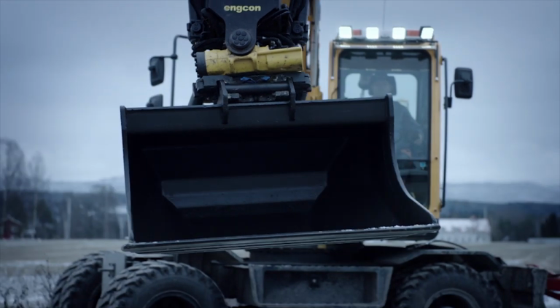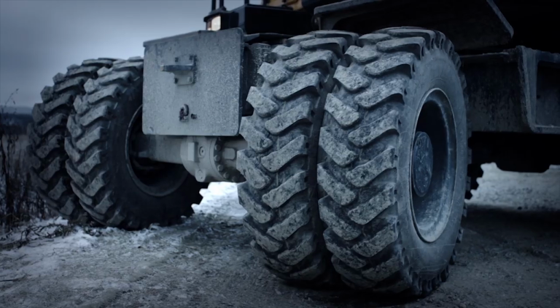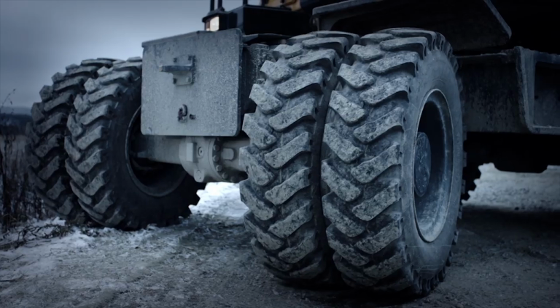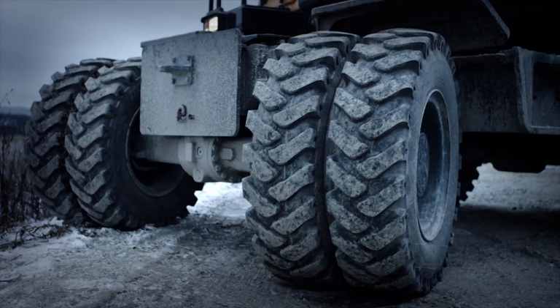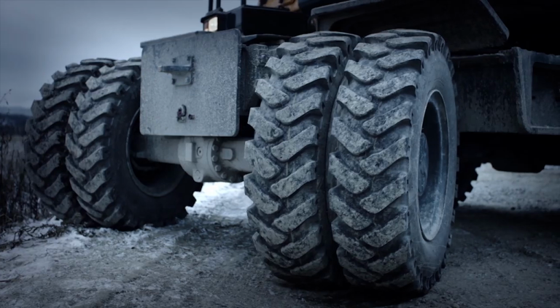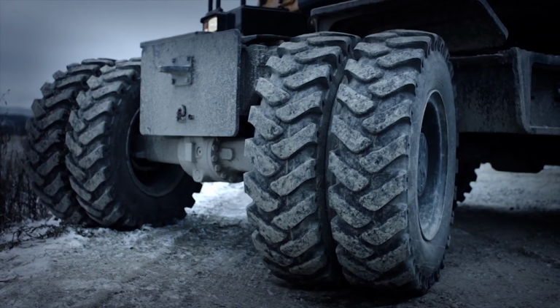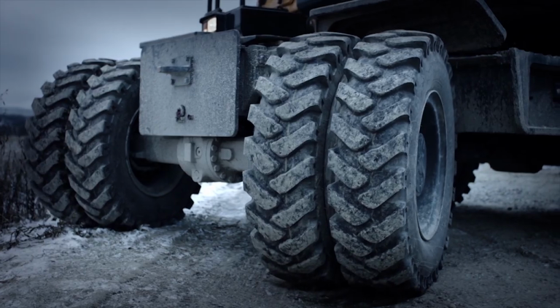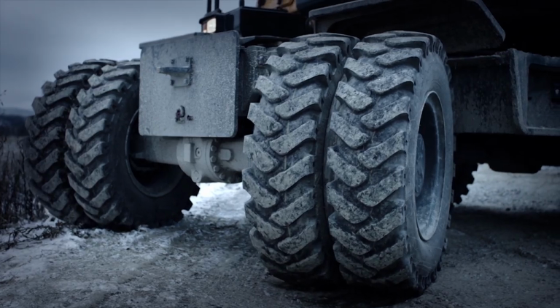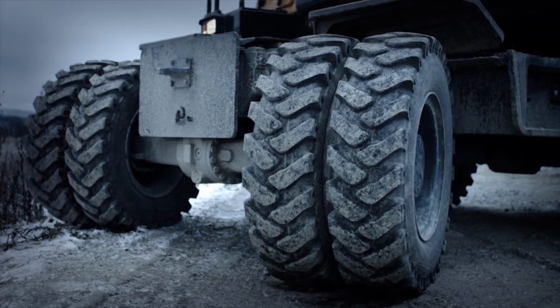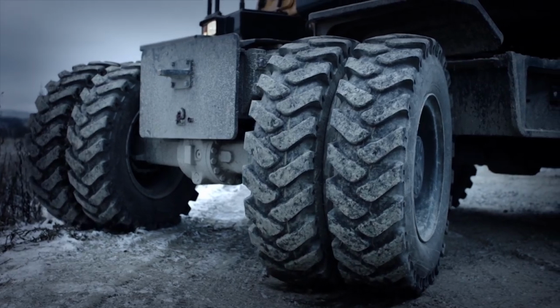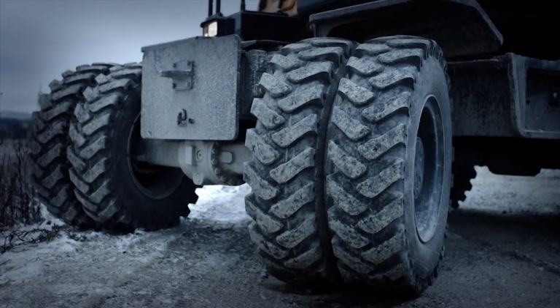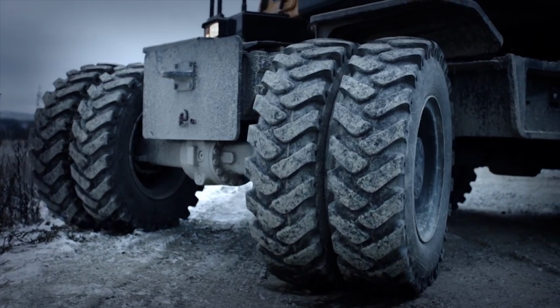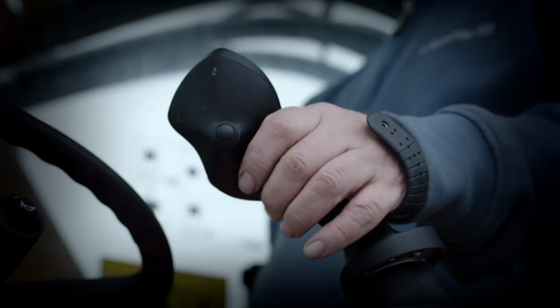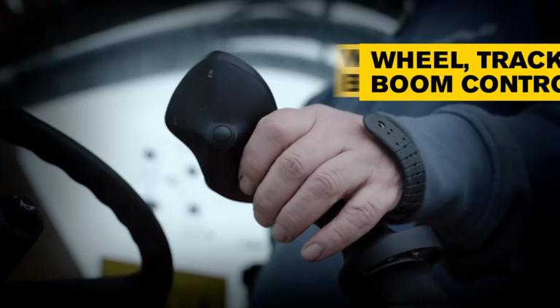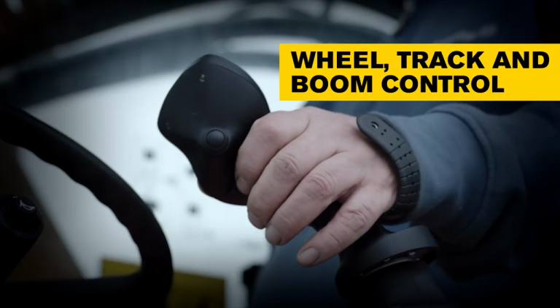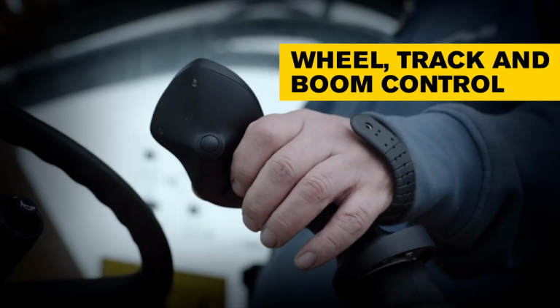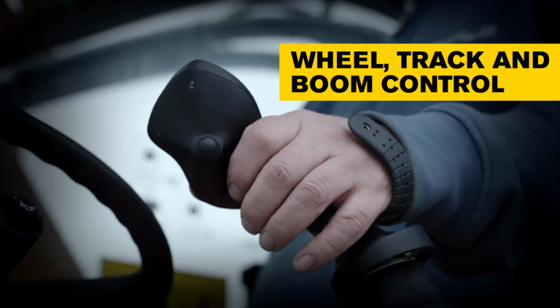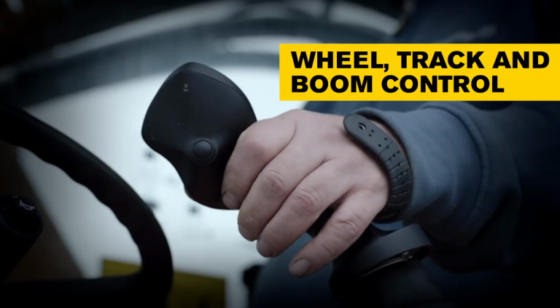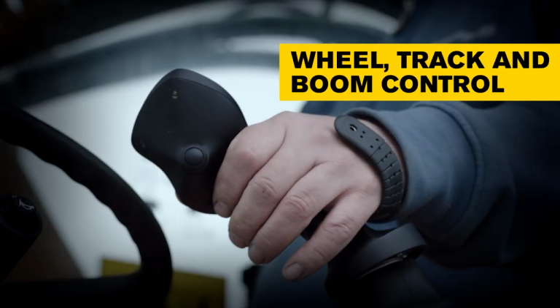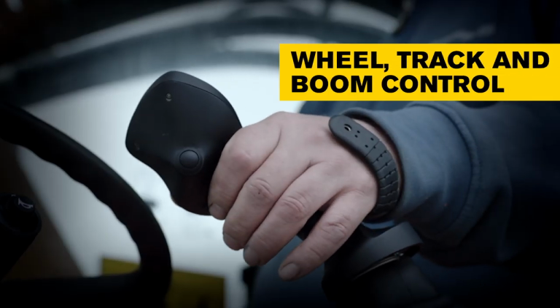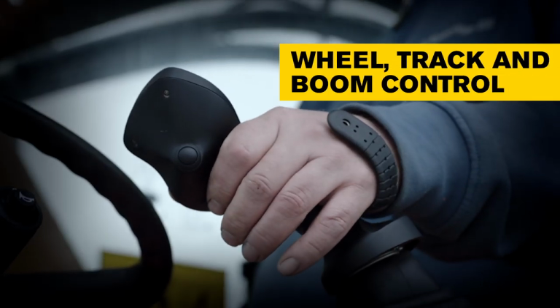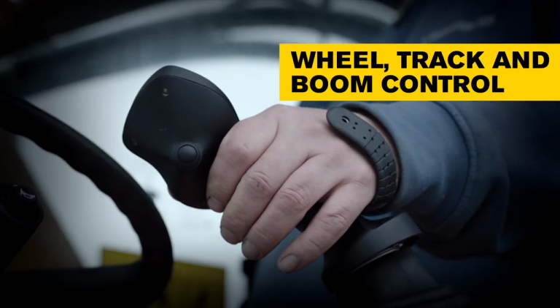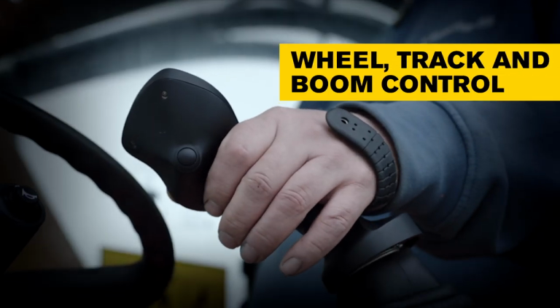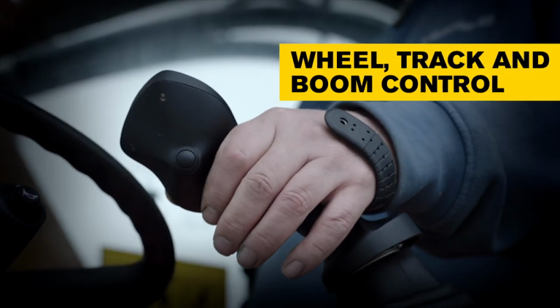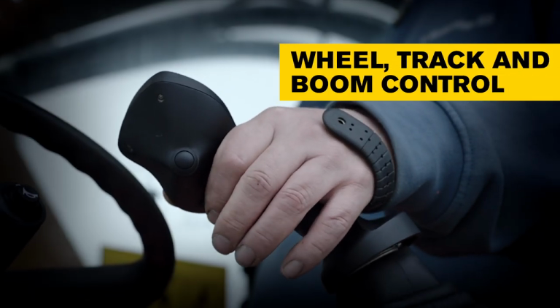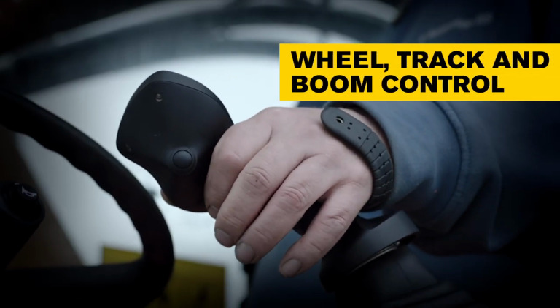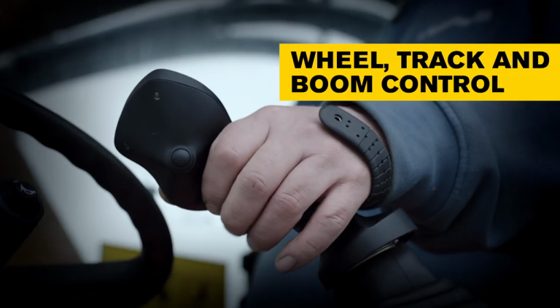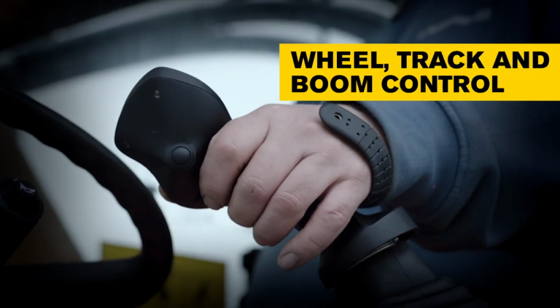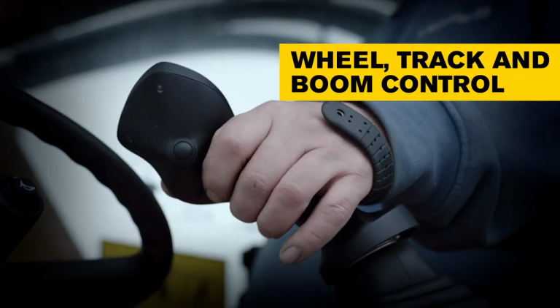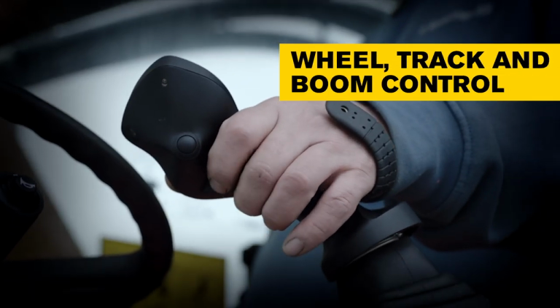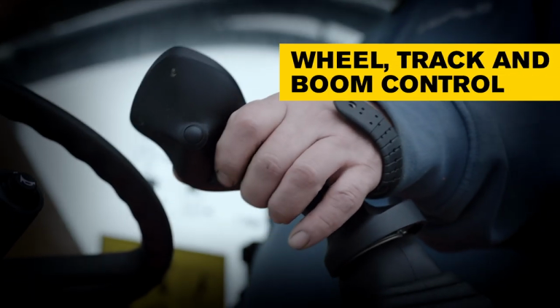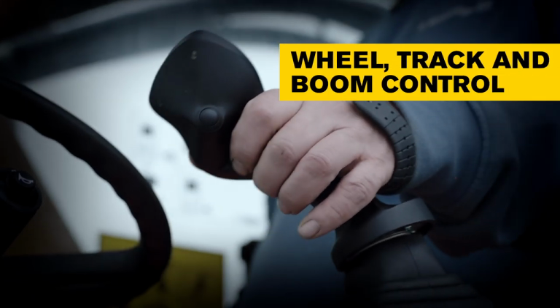Several system outlets with the option of track control, wheel steering, and boom operation.